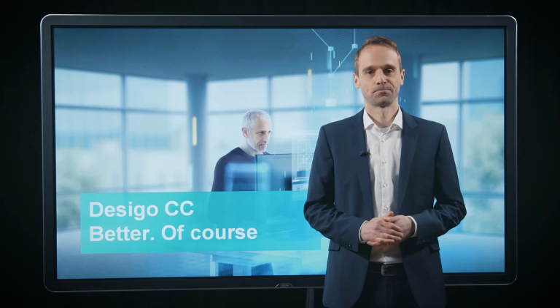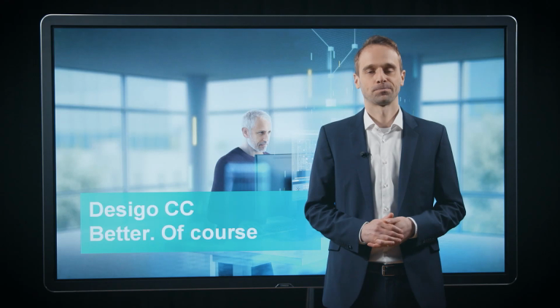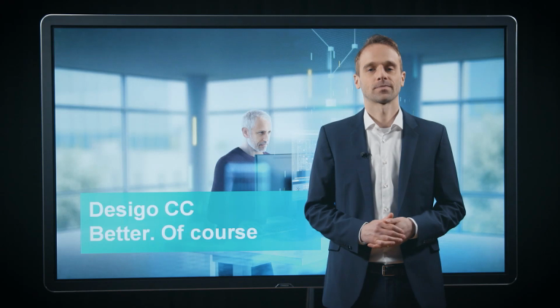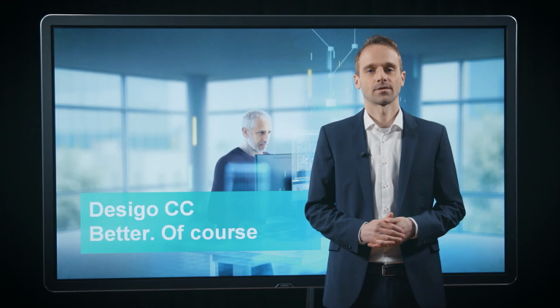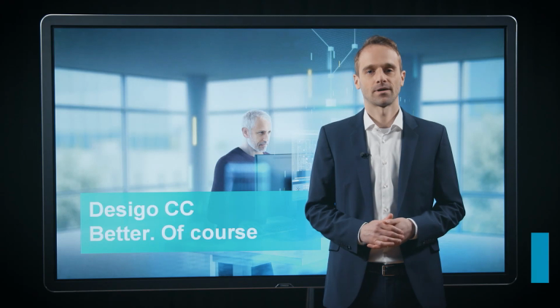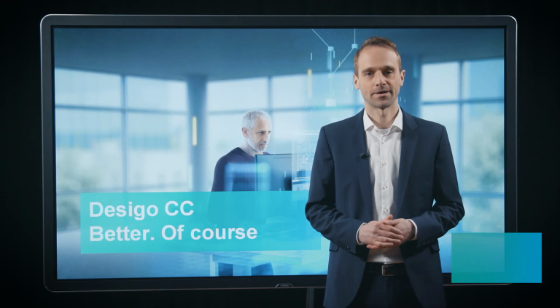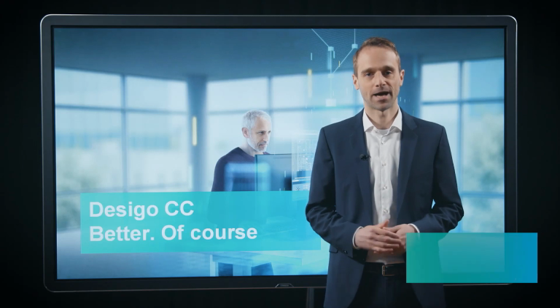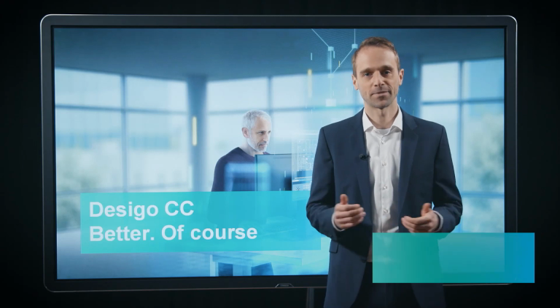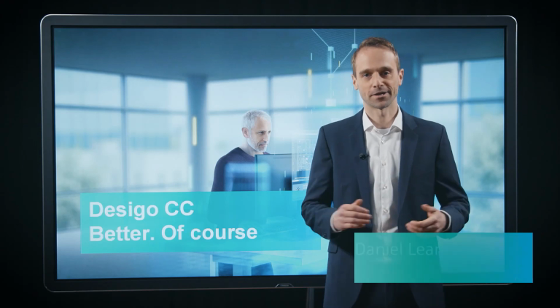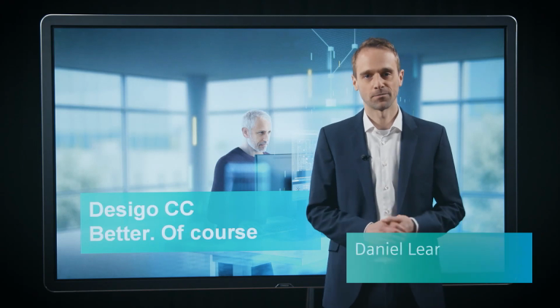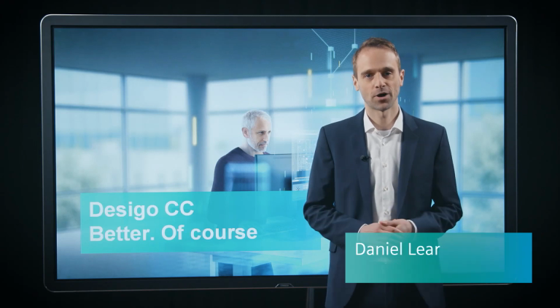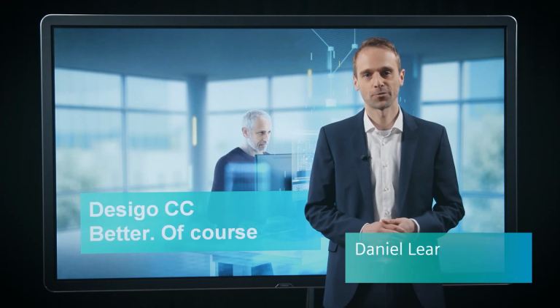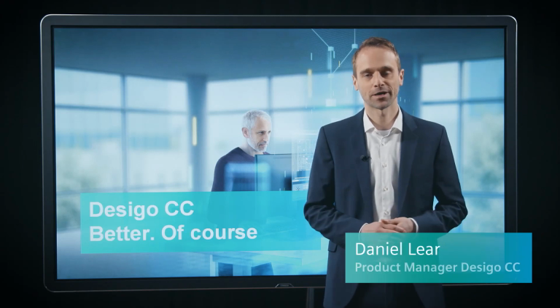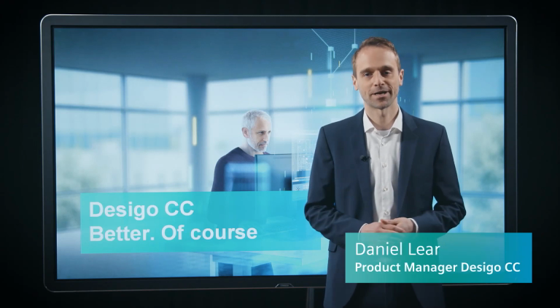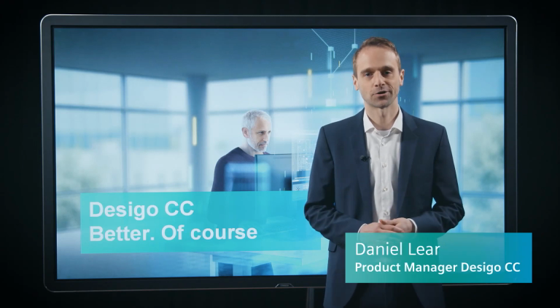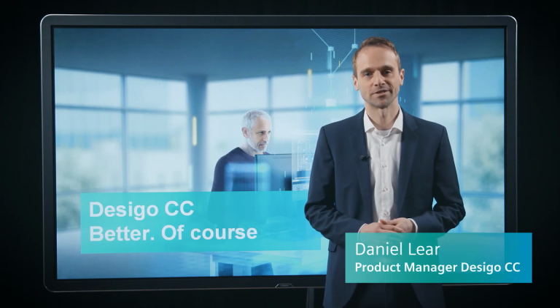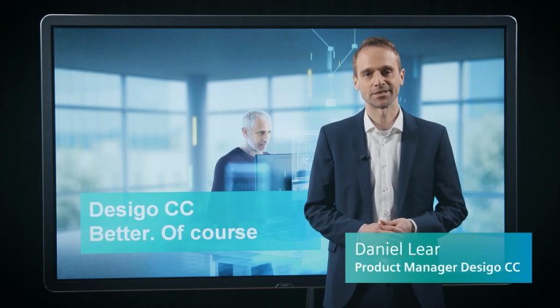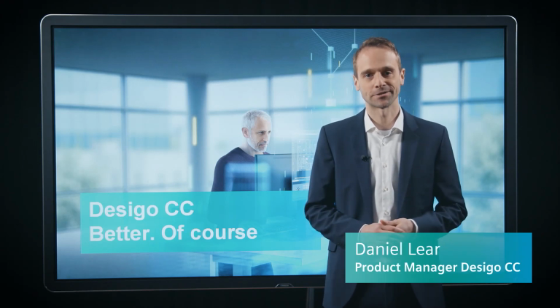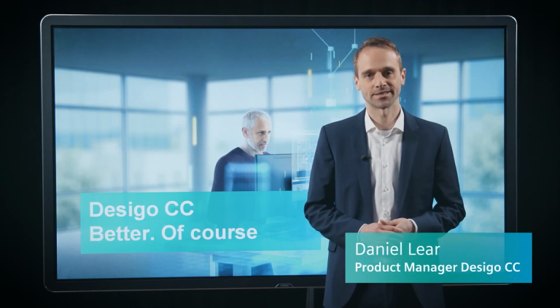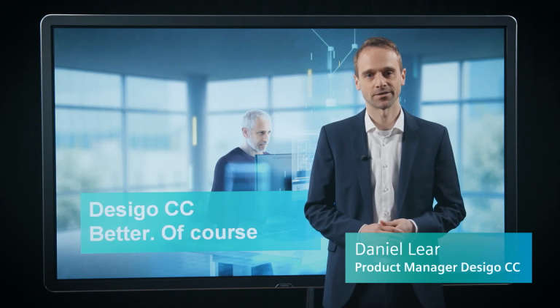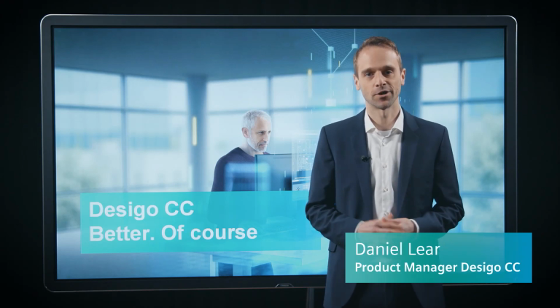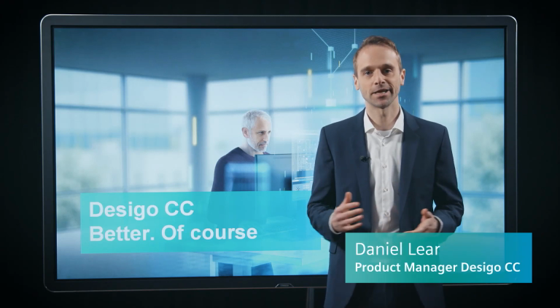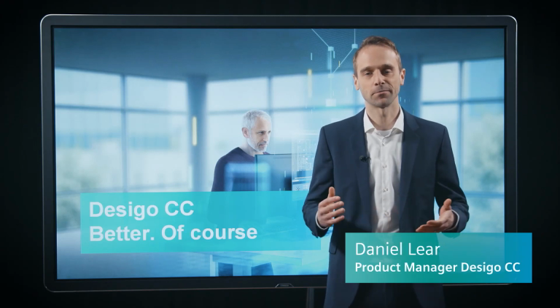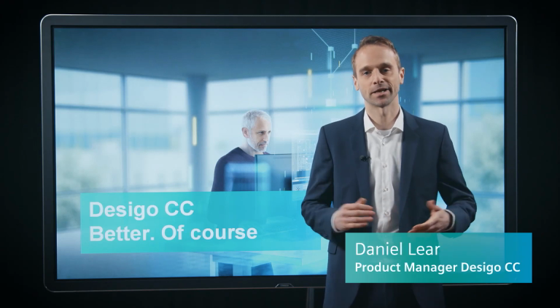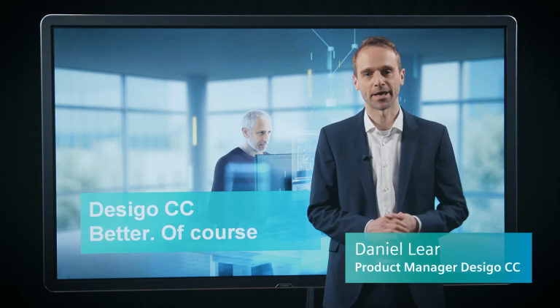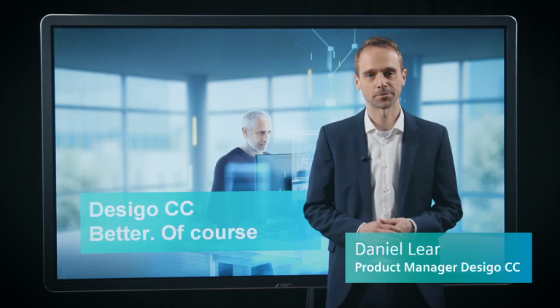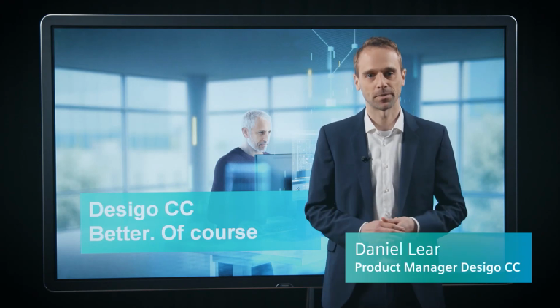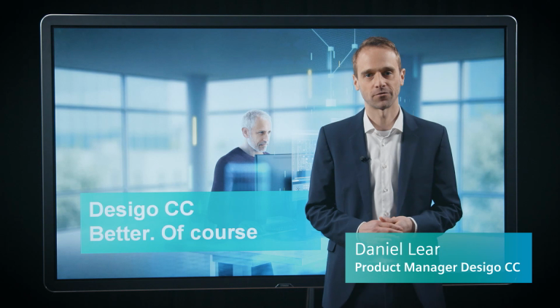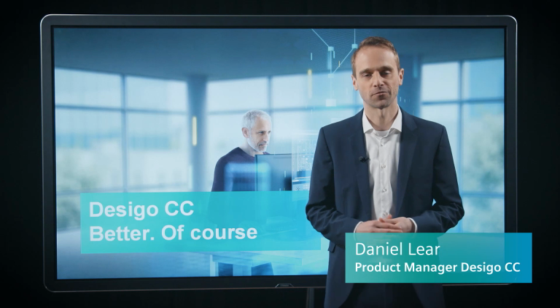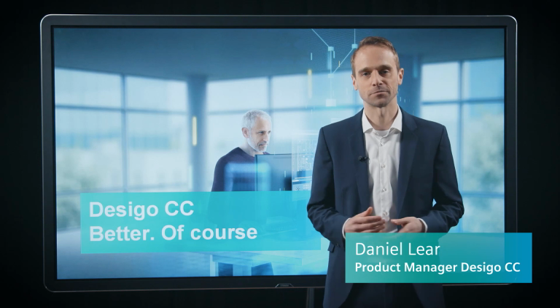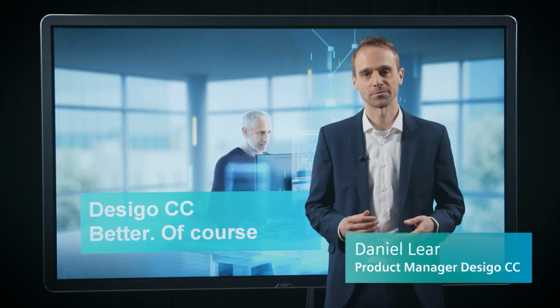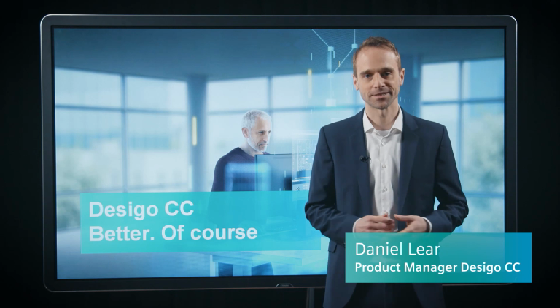Hi, I'm Daniel, proud product manager of the ZEGO CC, the leading building management platform from Siemens.